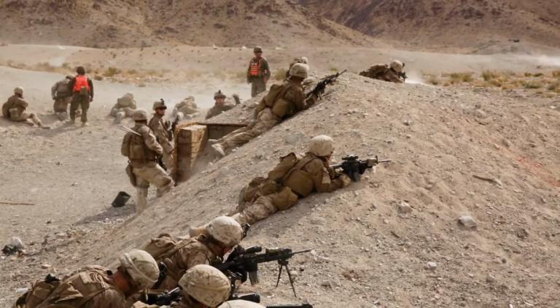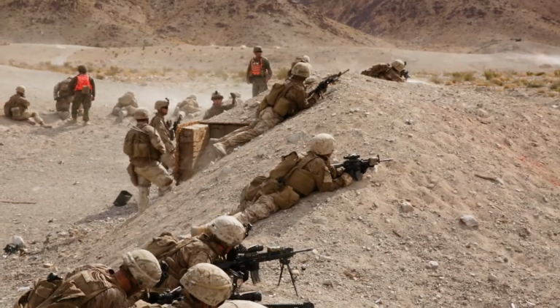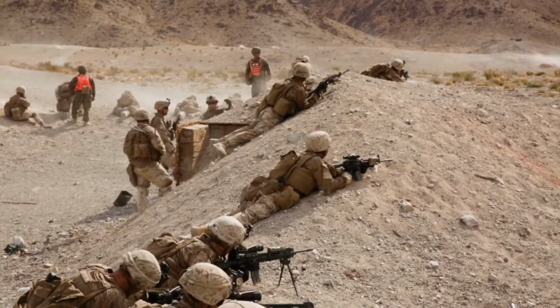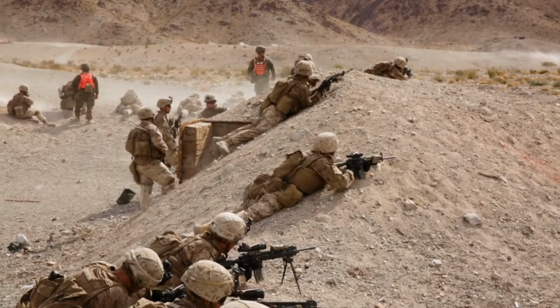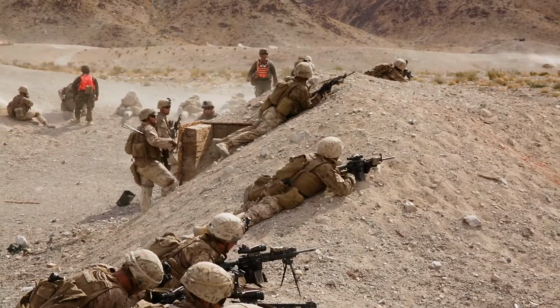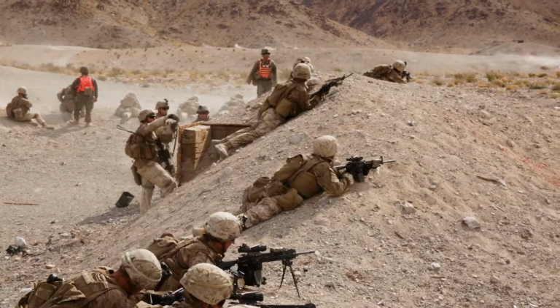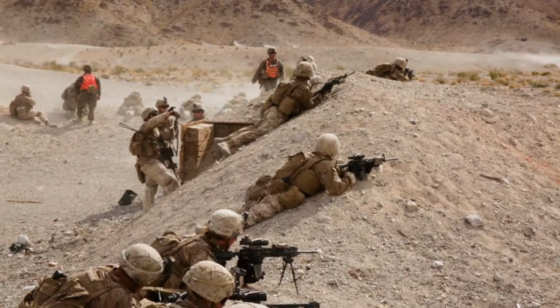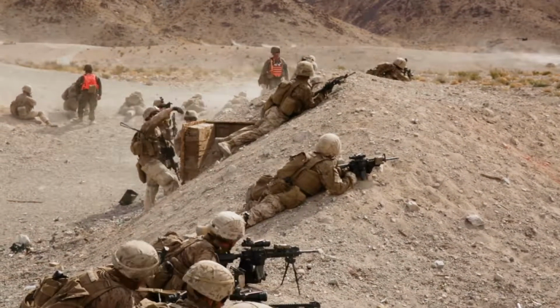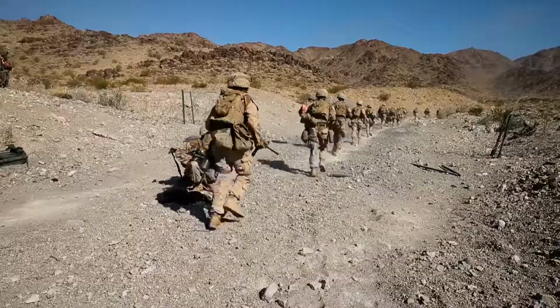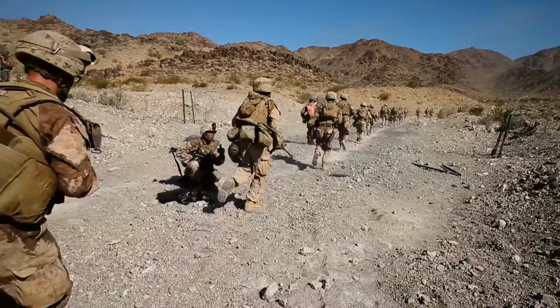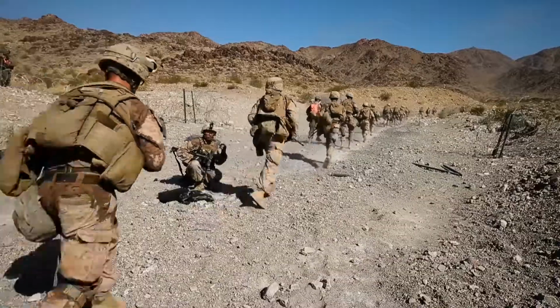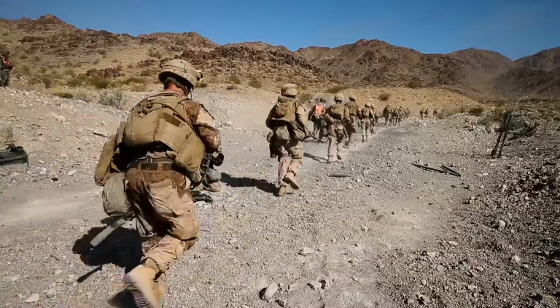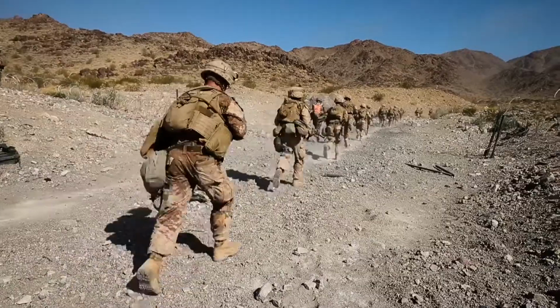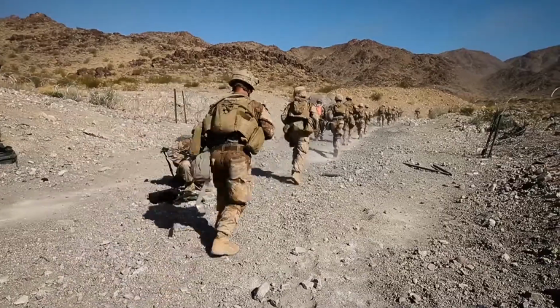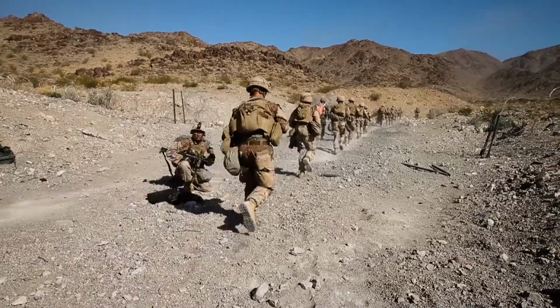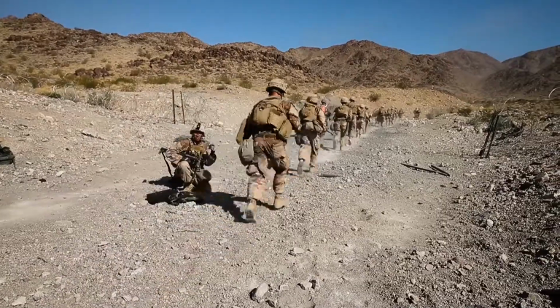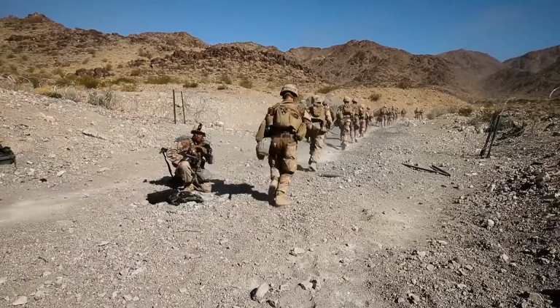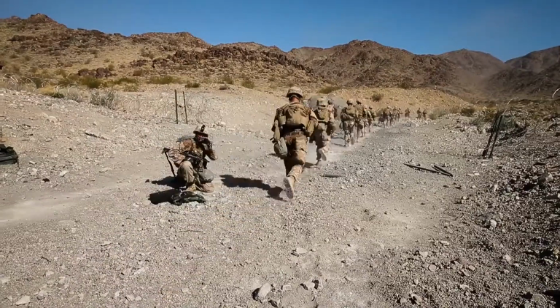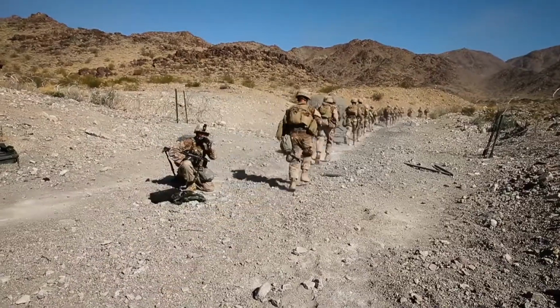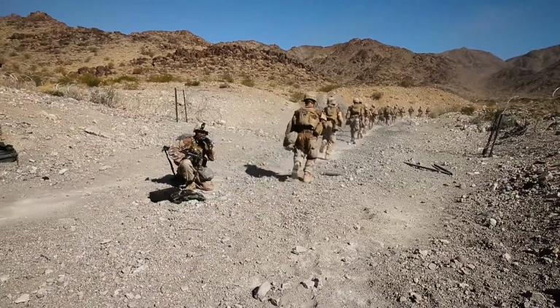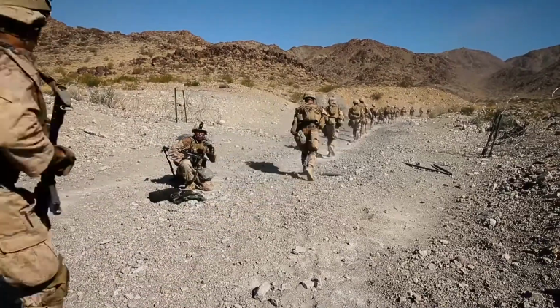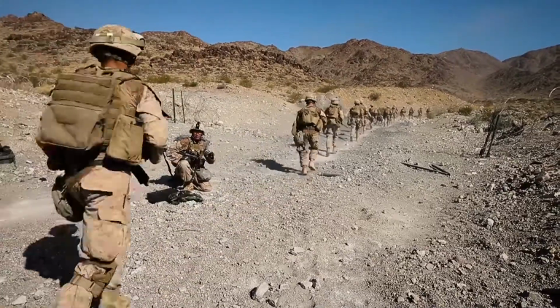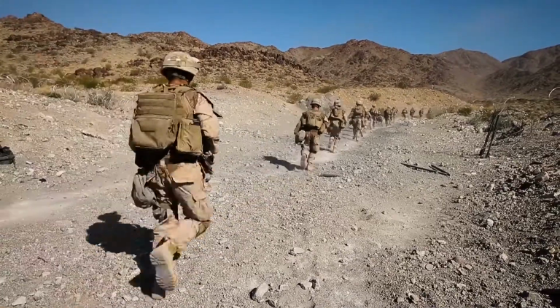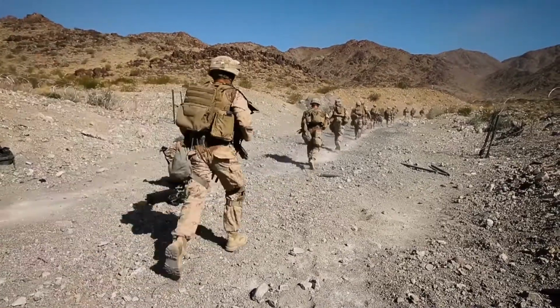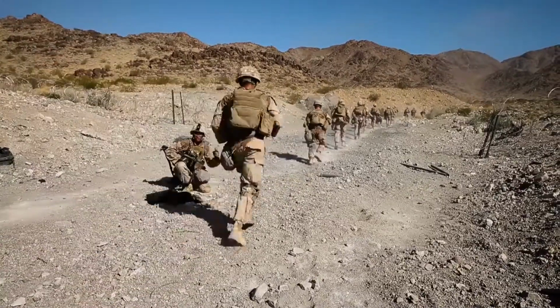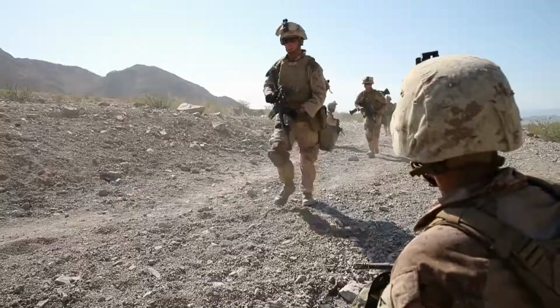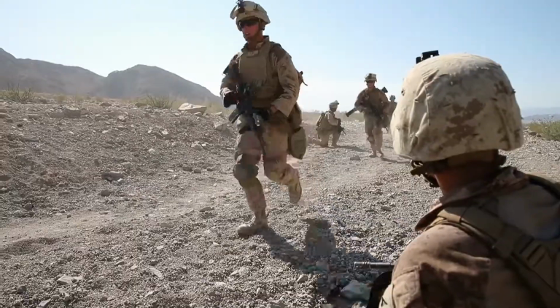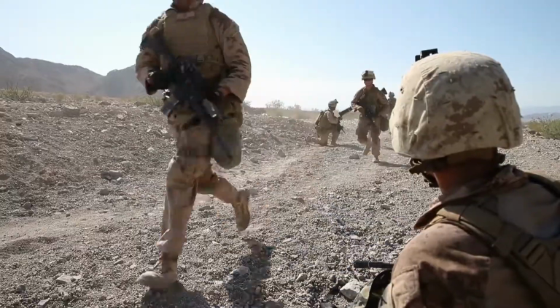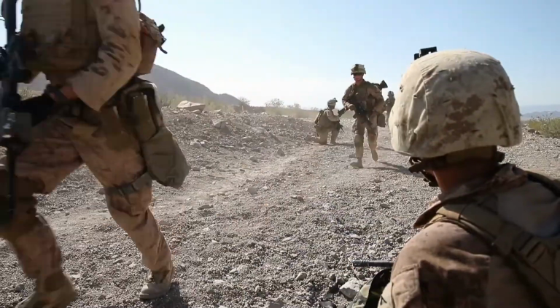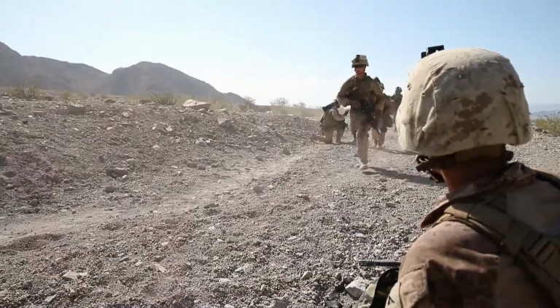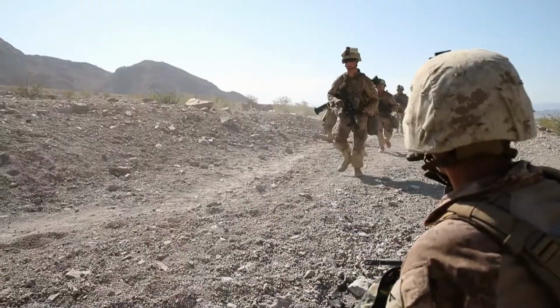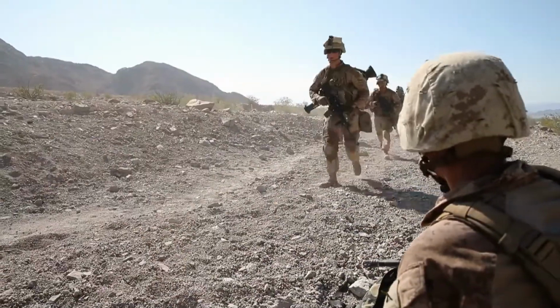I need to worry about the squad, and the team leaders need to worry about their teams. Everybody should go through Range 400 — it's a really great learning experience.